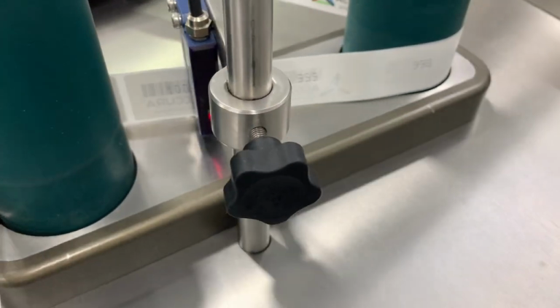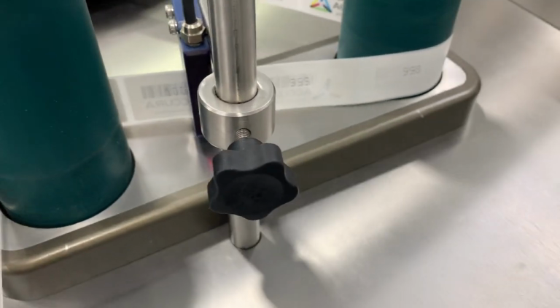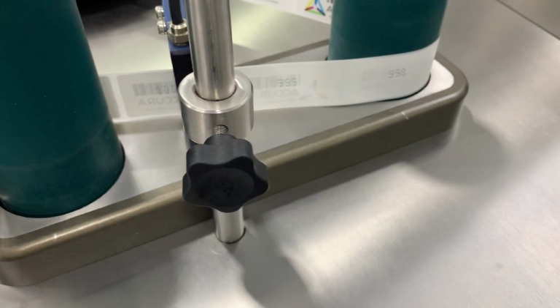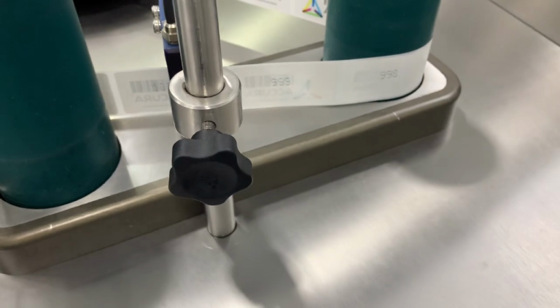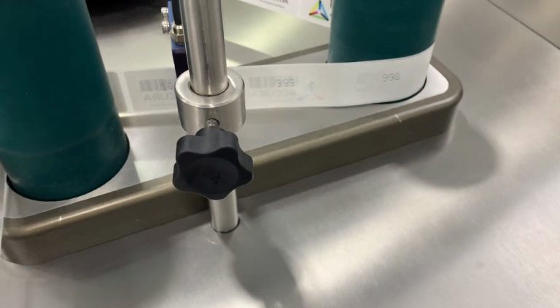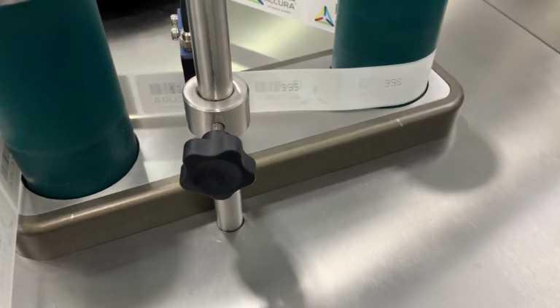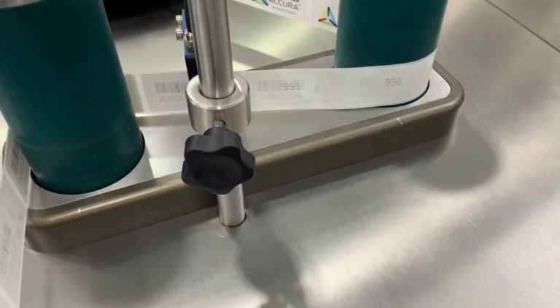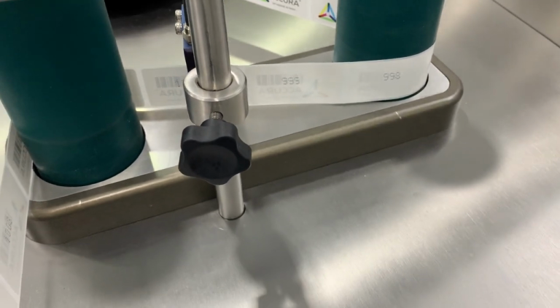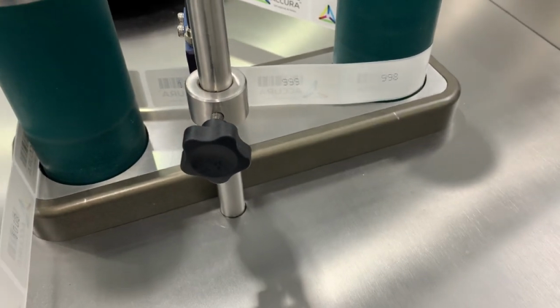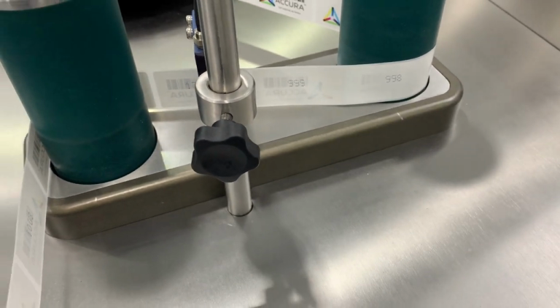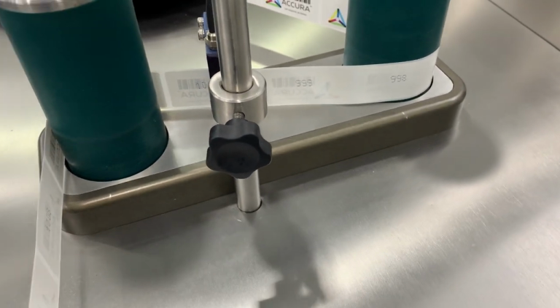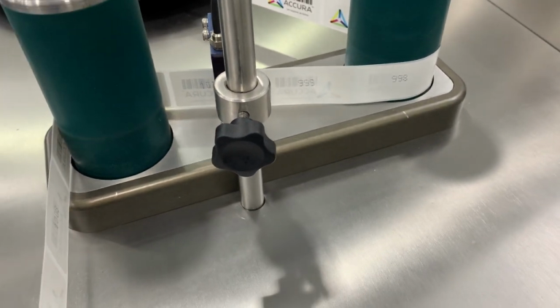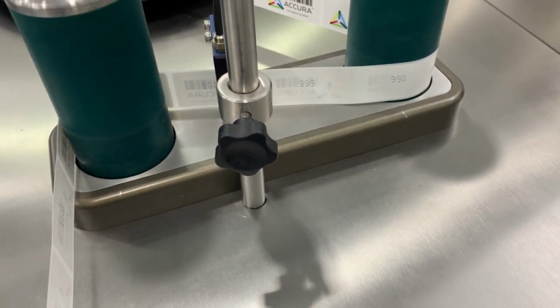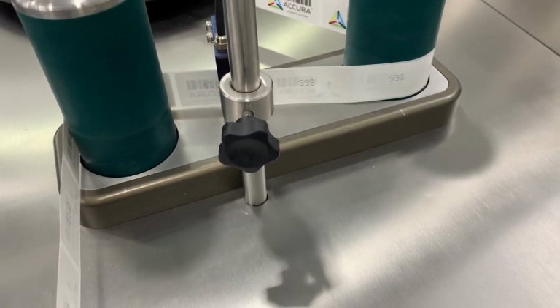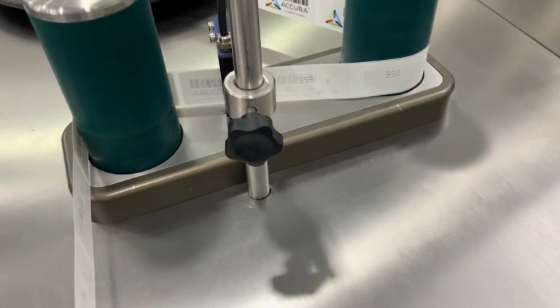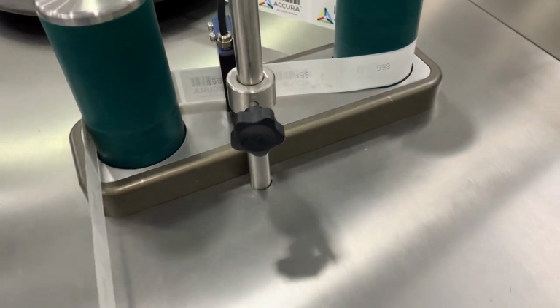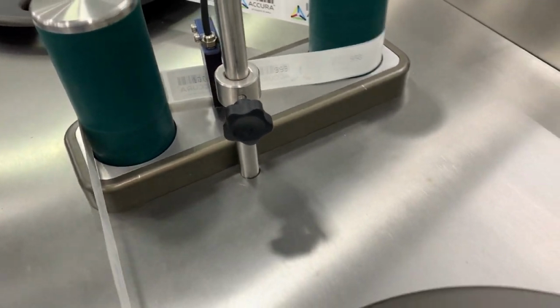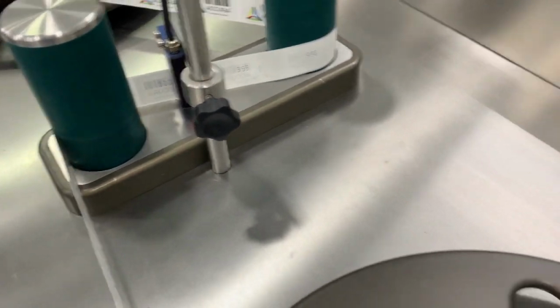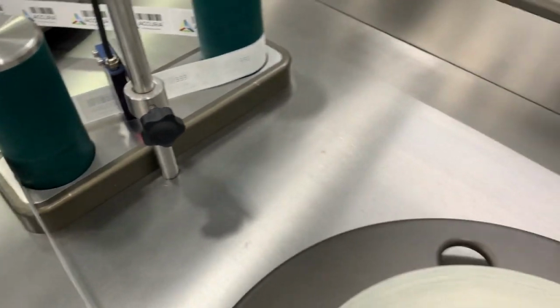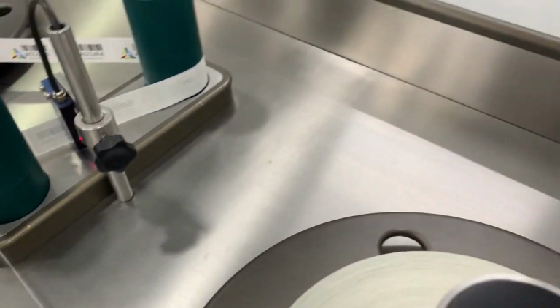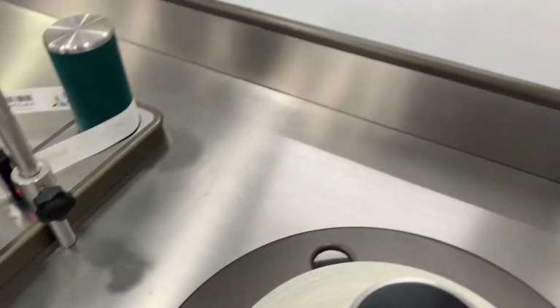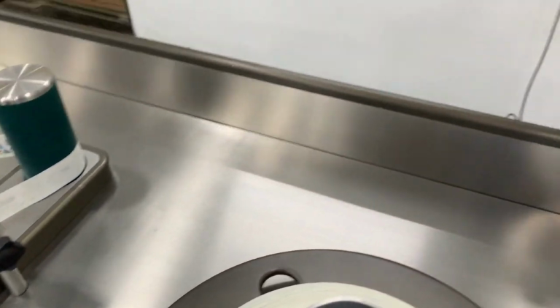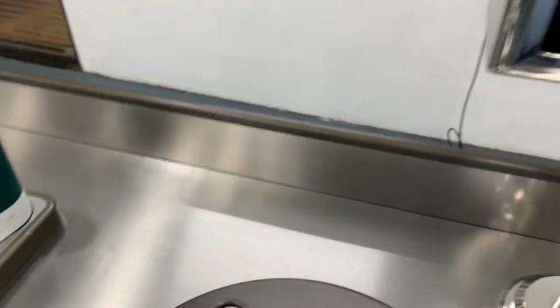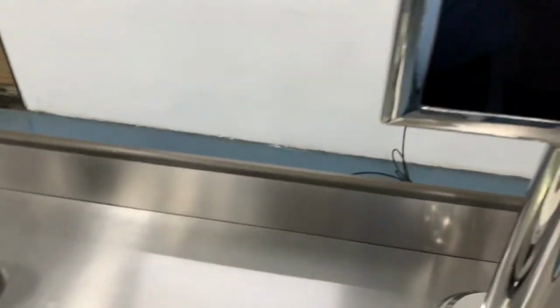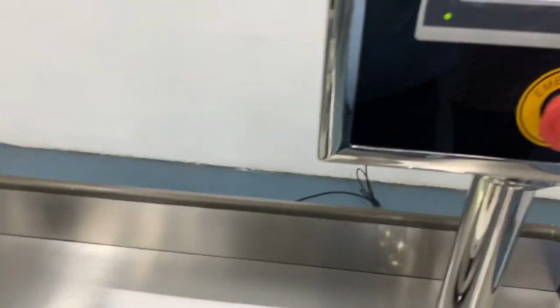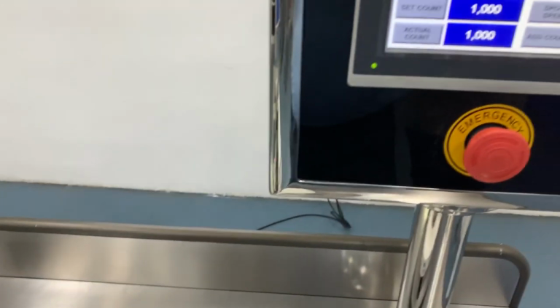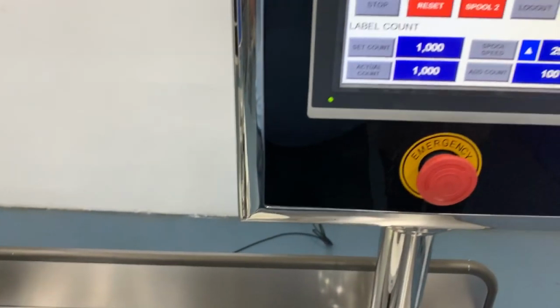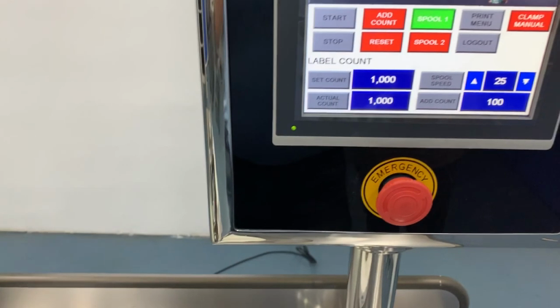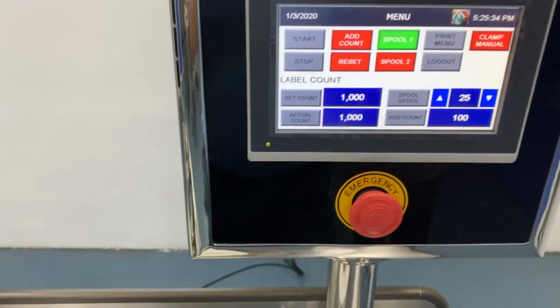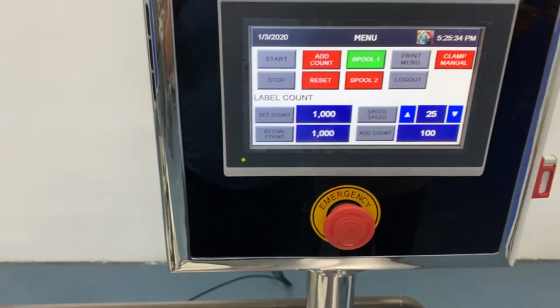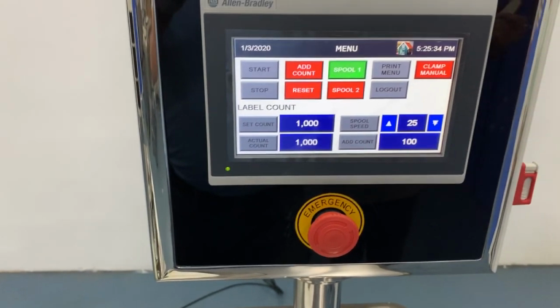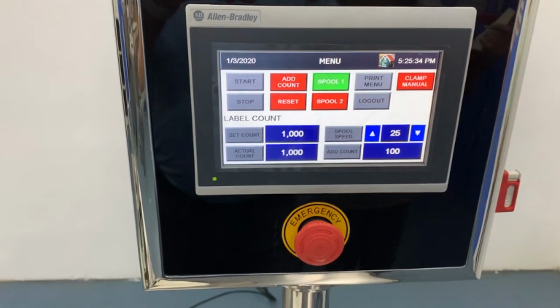For a hard copy of the record of the run of the machine, select the print menu to get a printout.